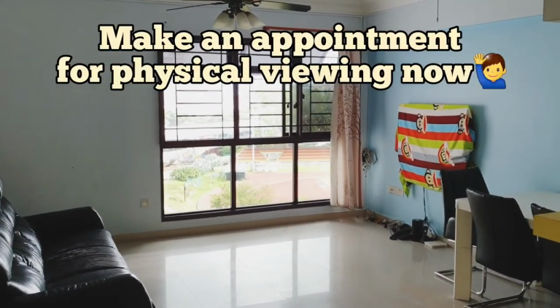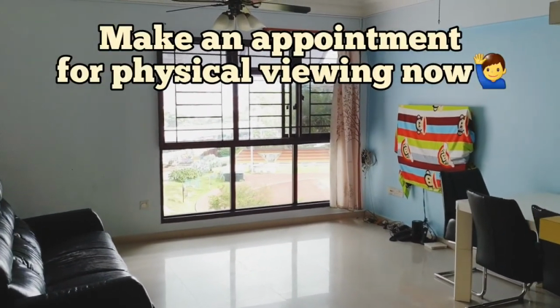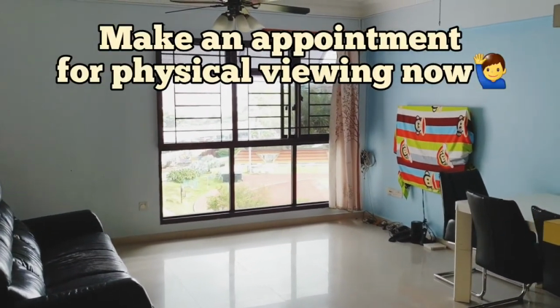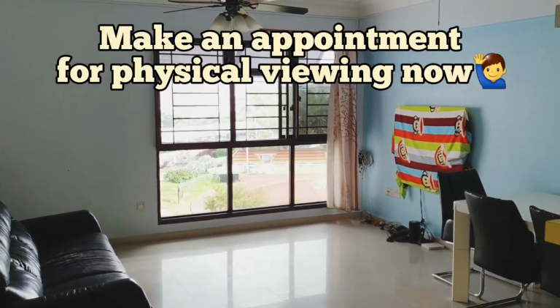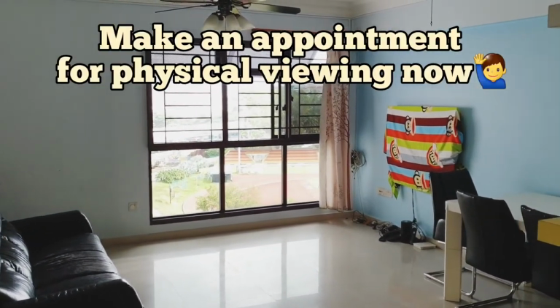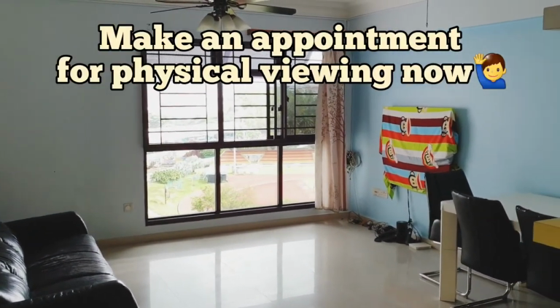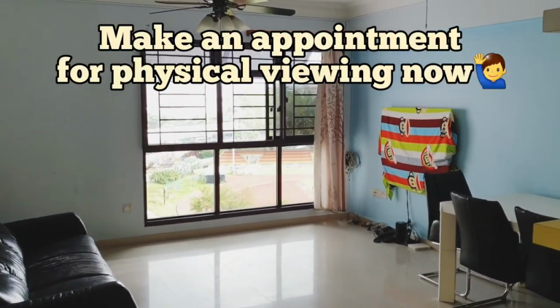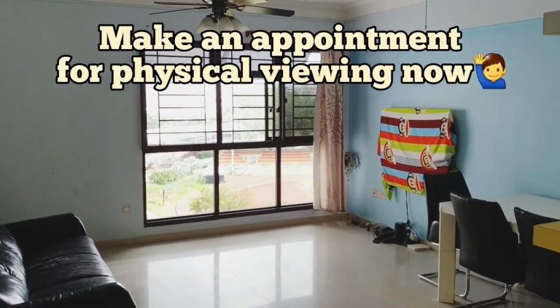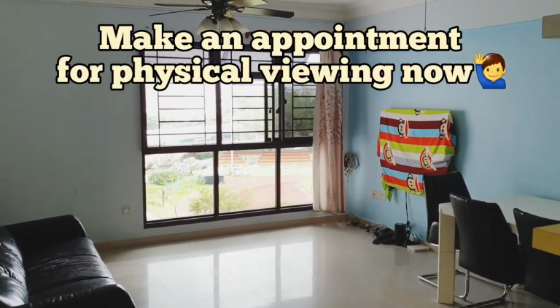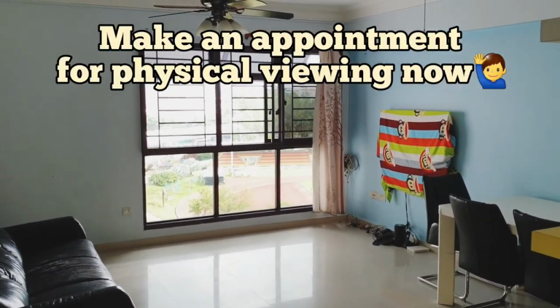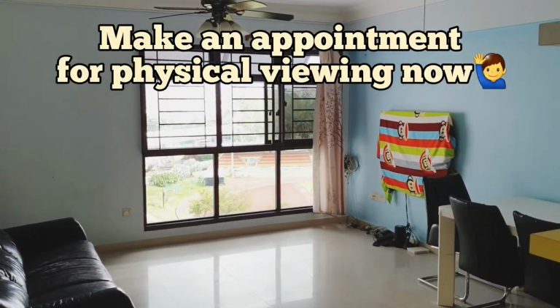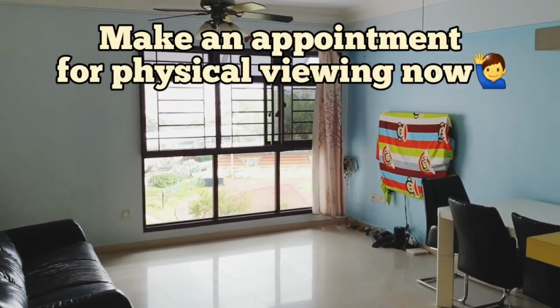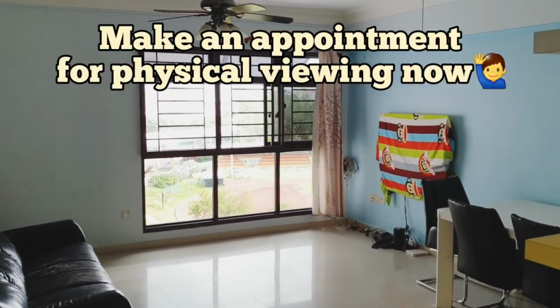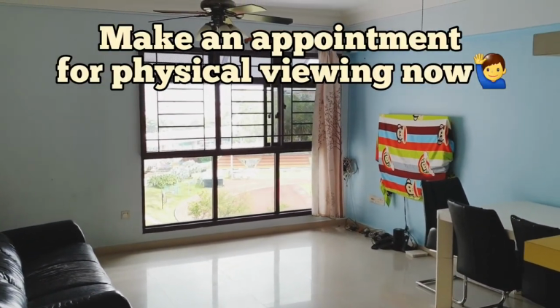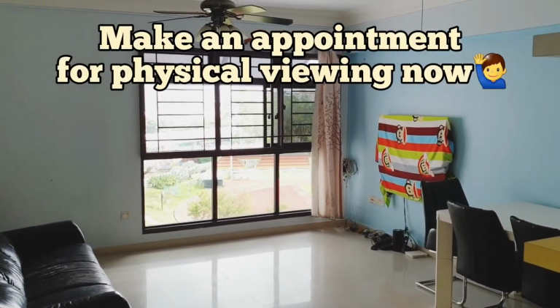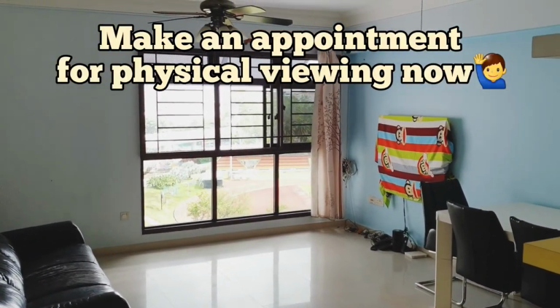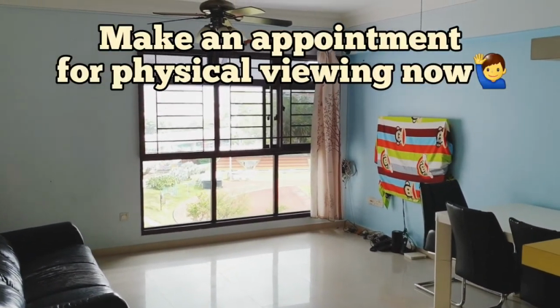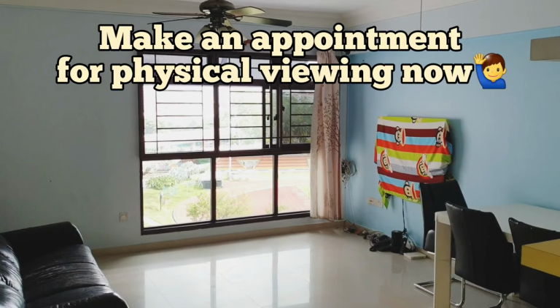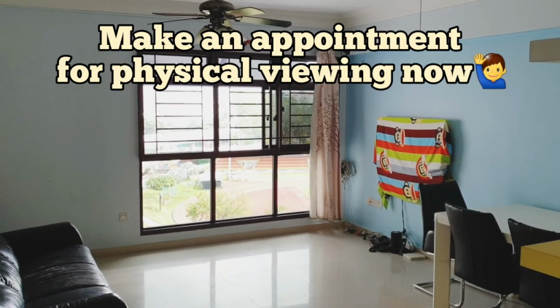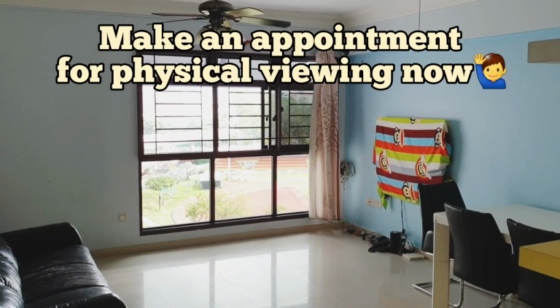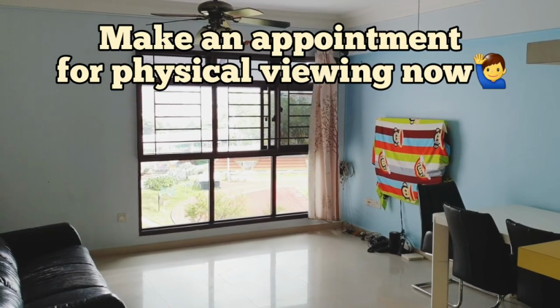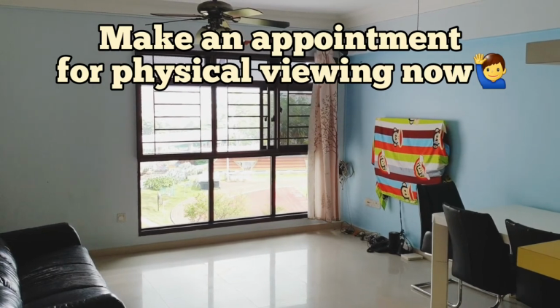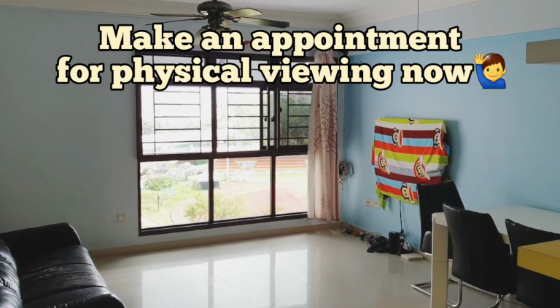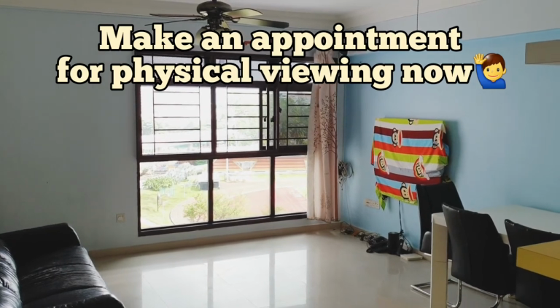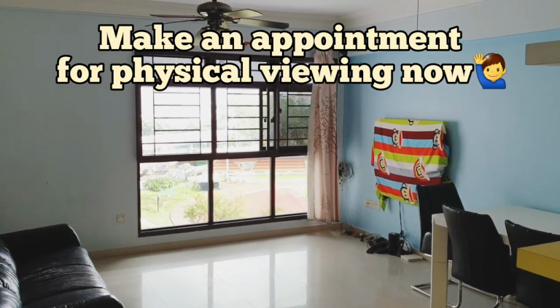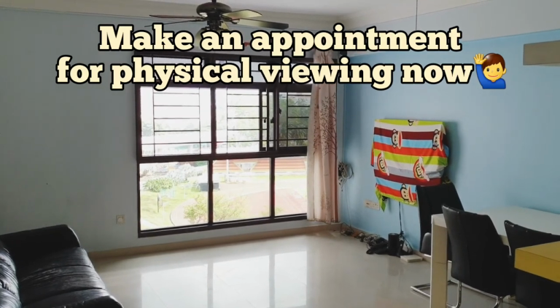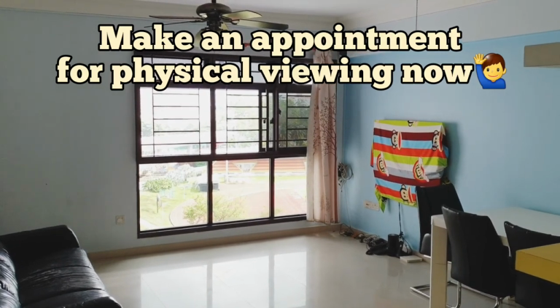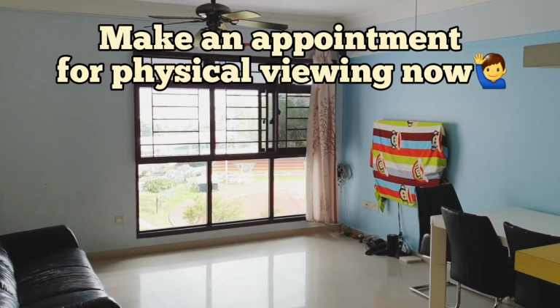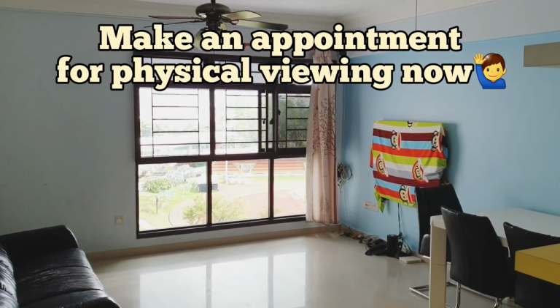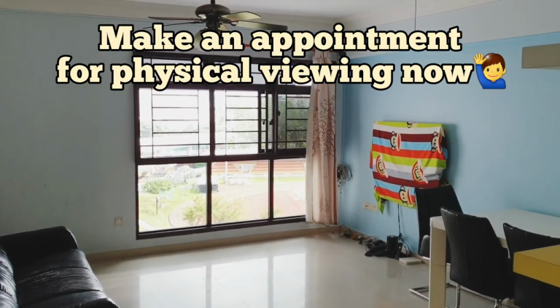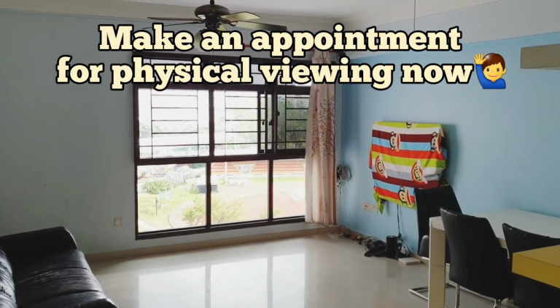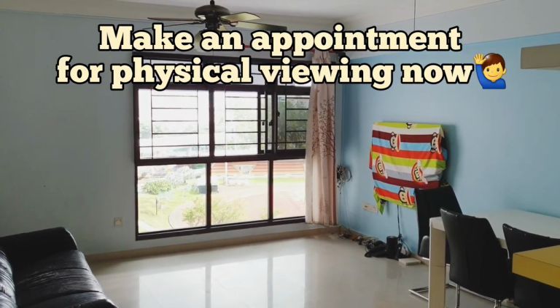So if you would like to view the house physically, please give me a call. See you.